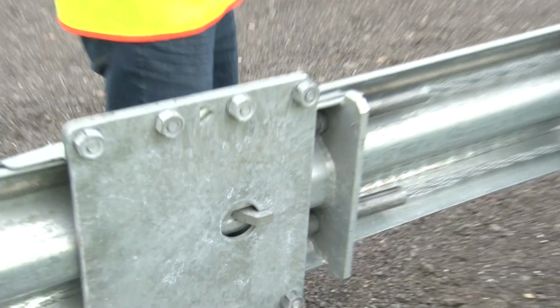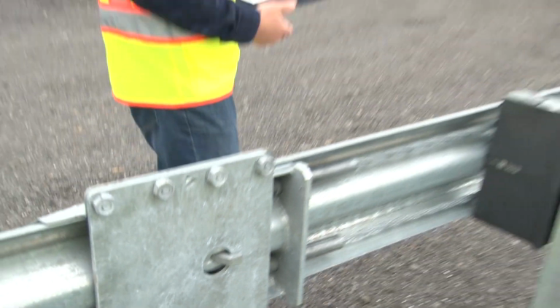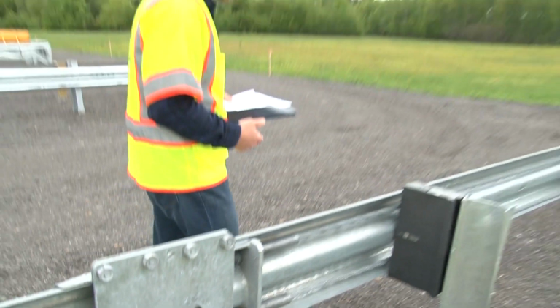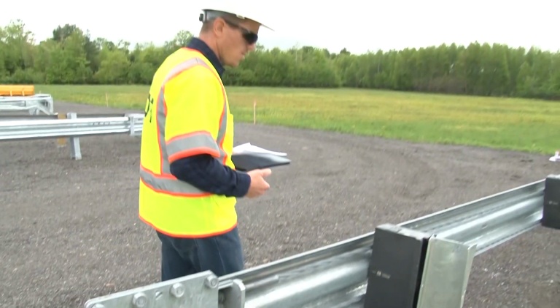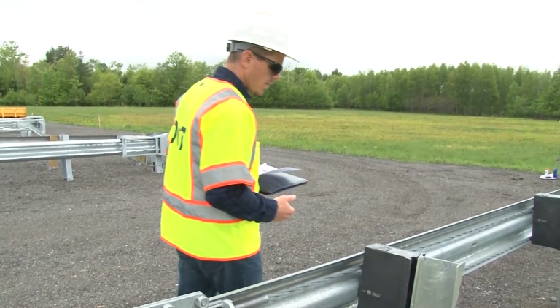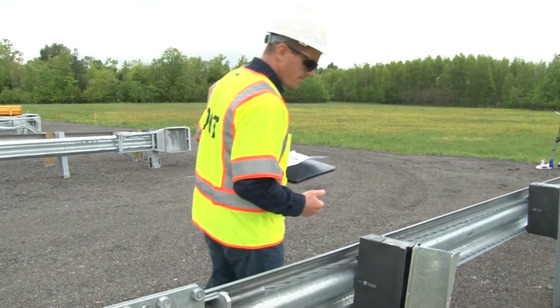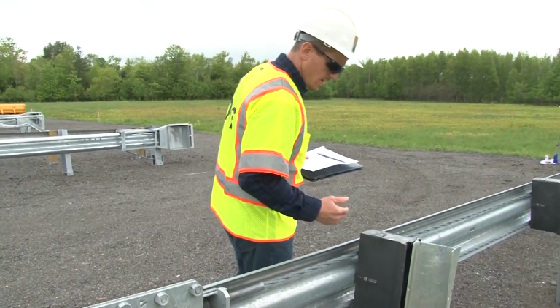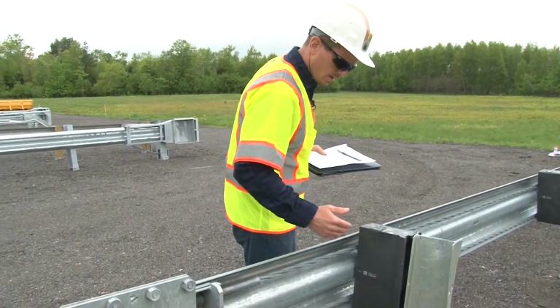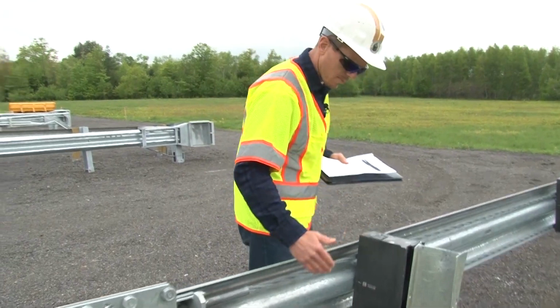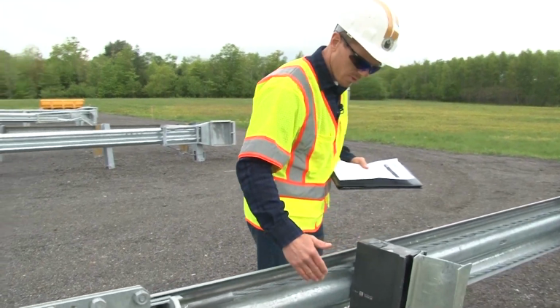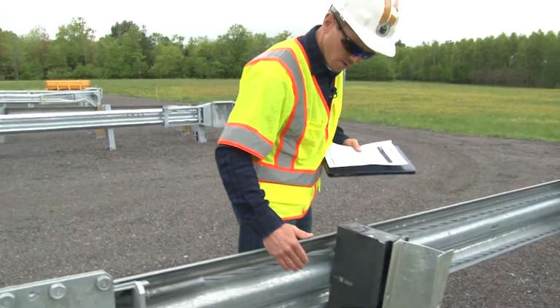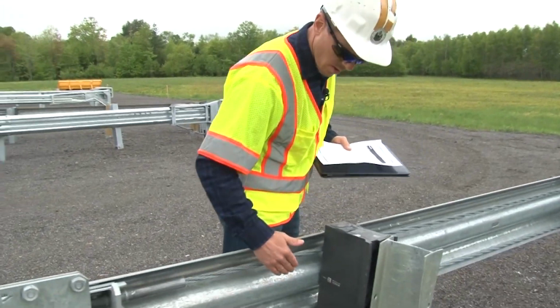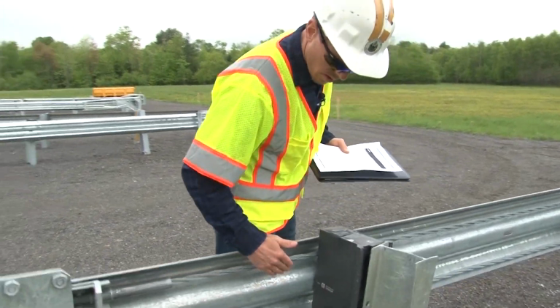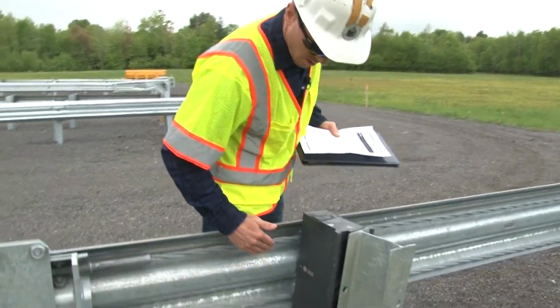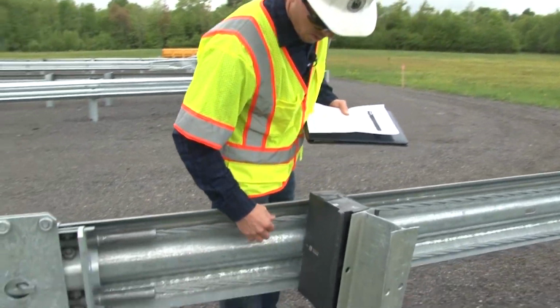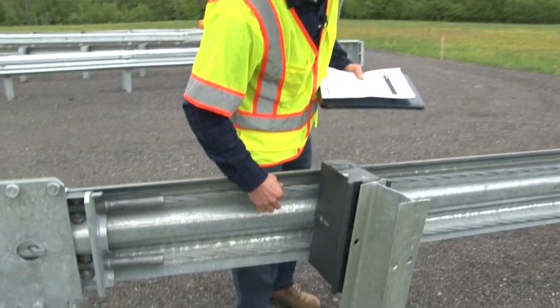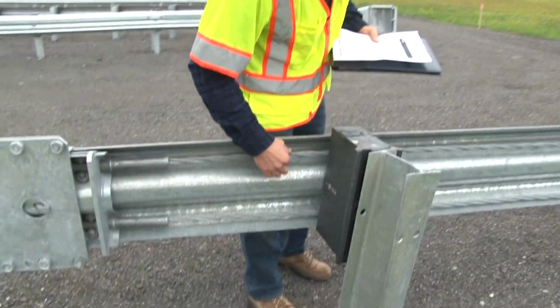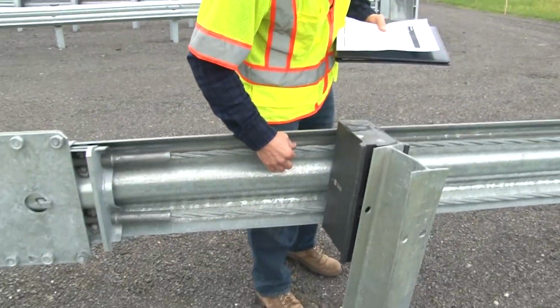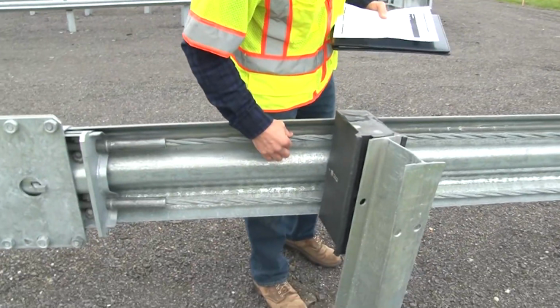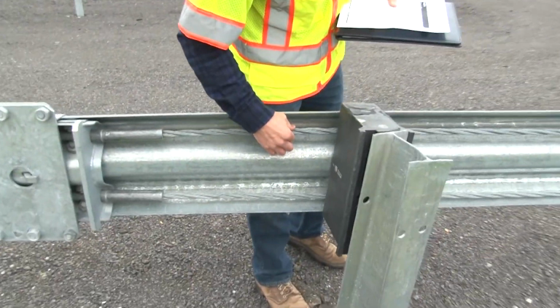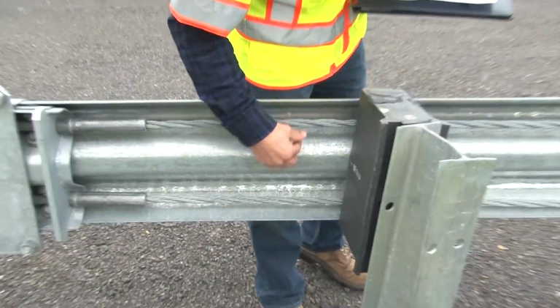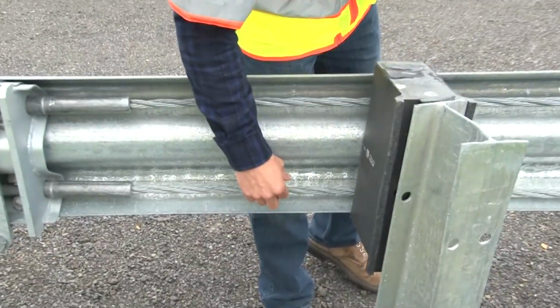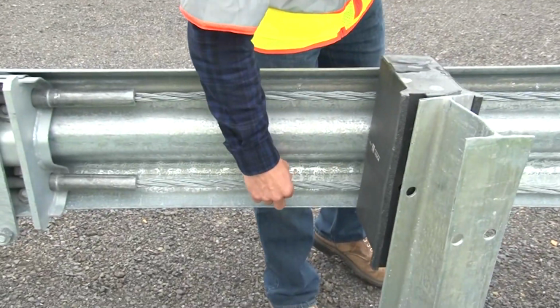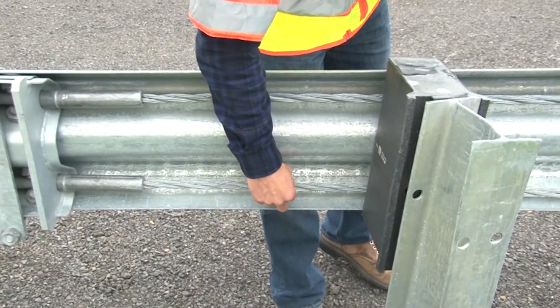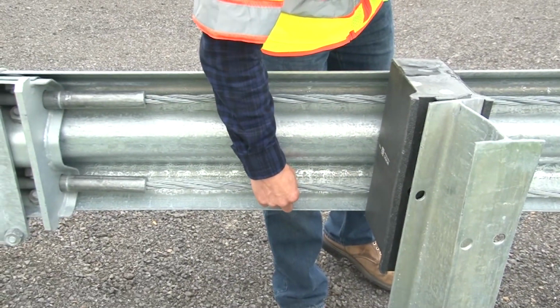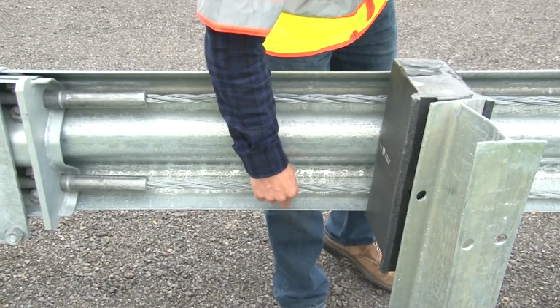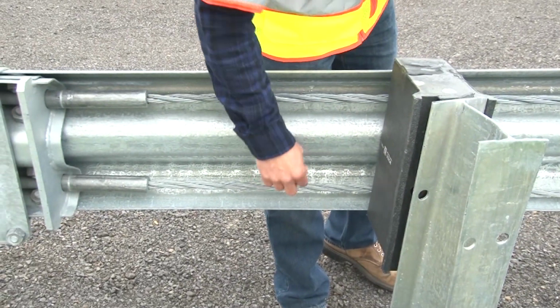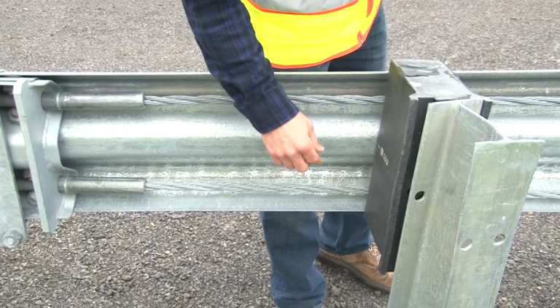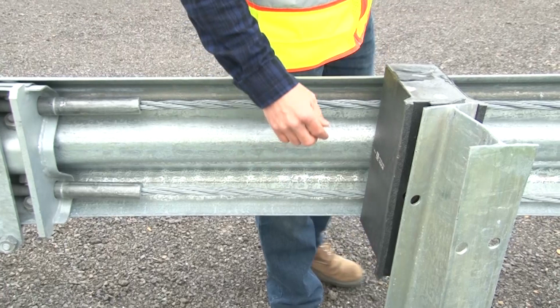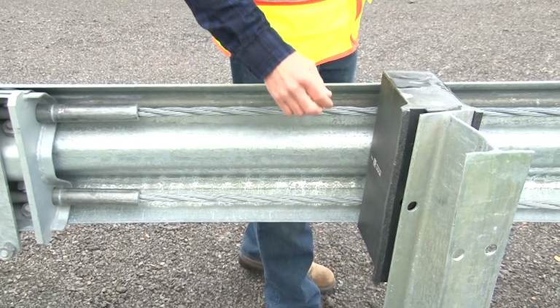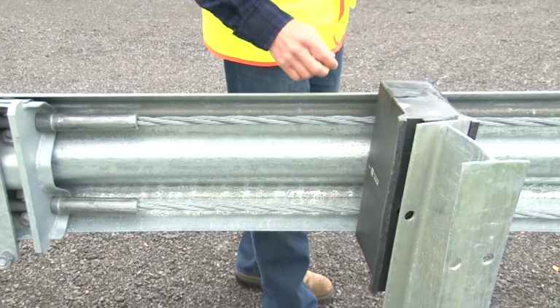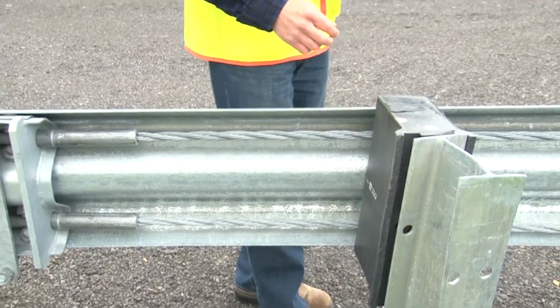Also make note of the cables. The cables should be taut with no visible sagging.